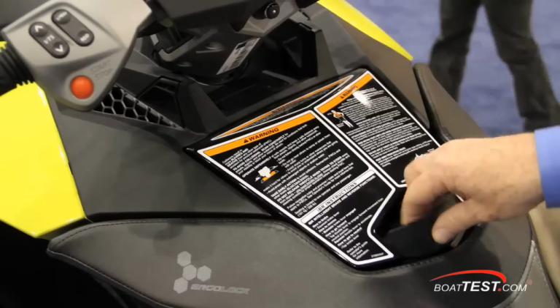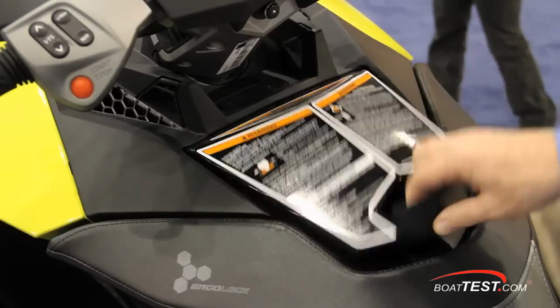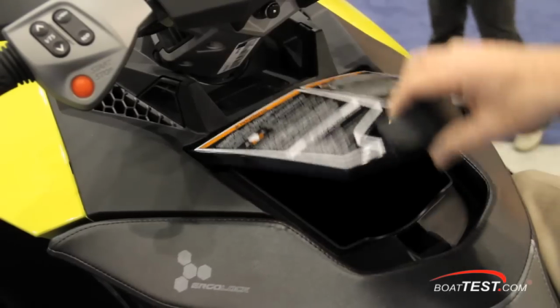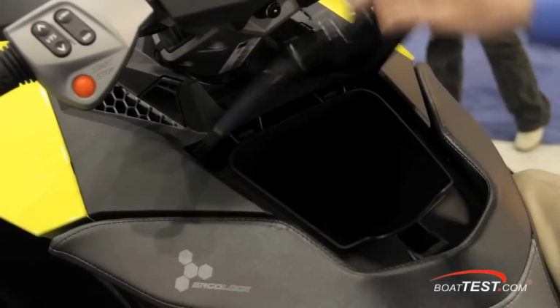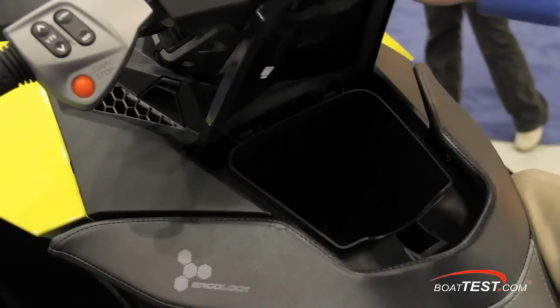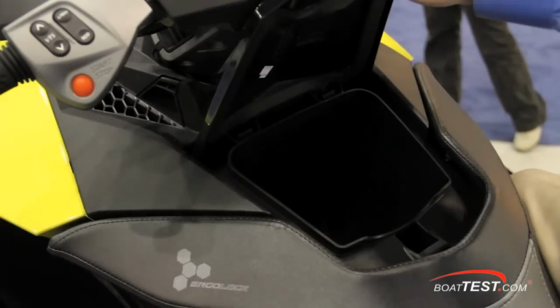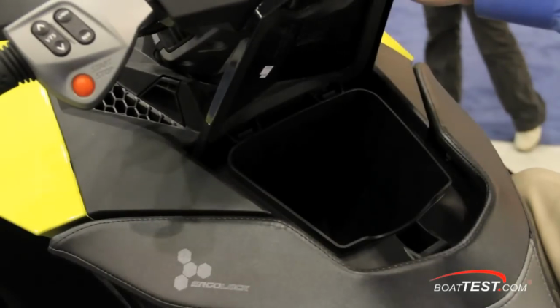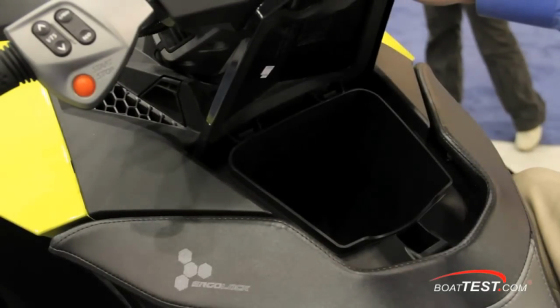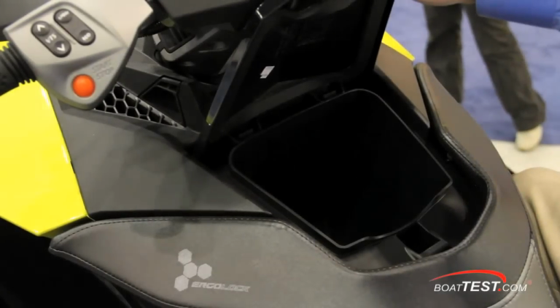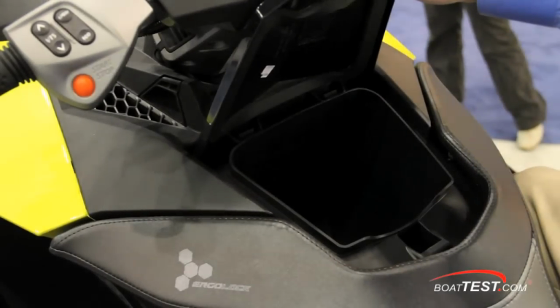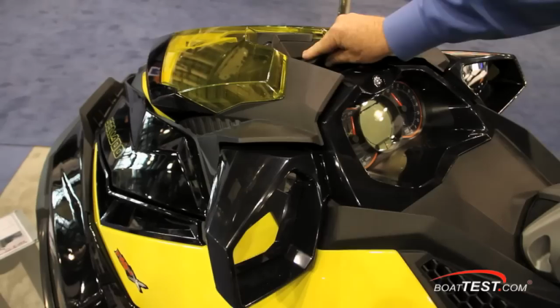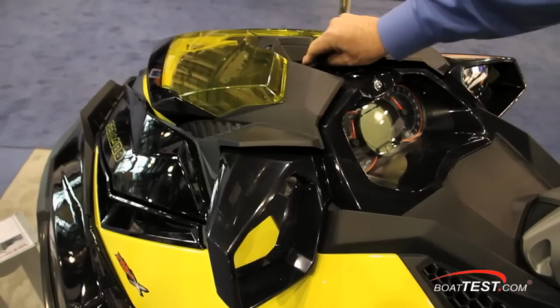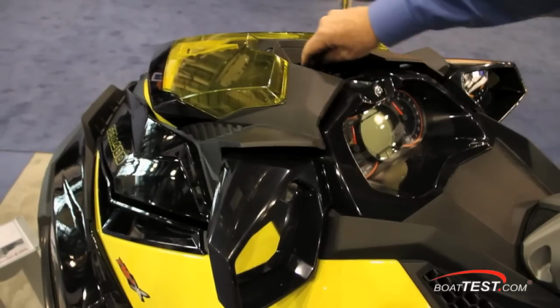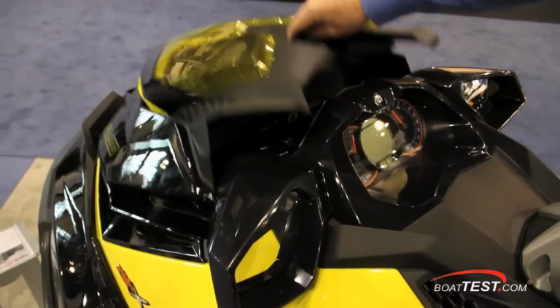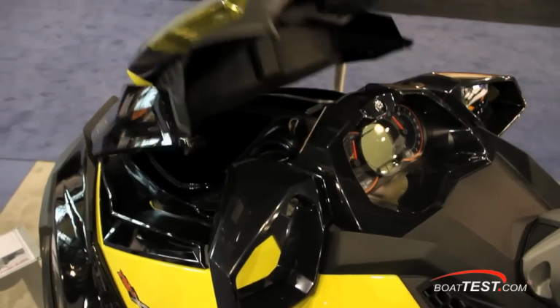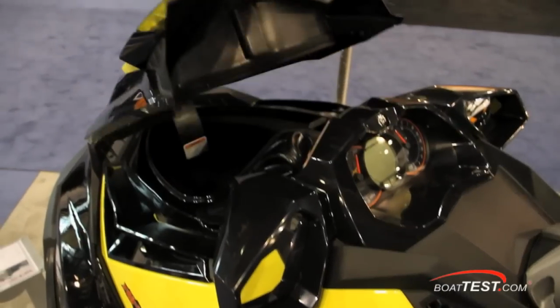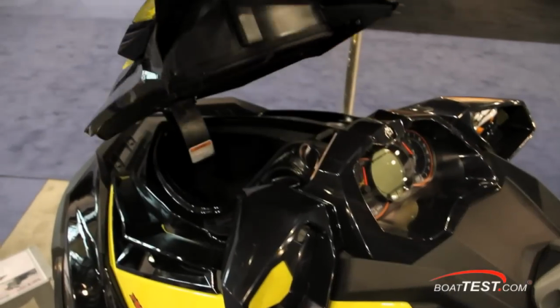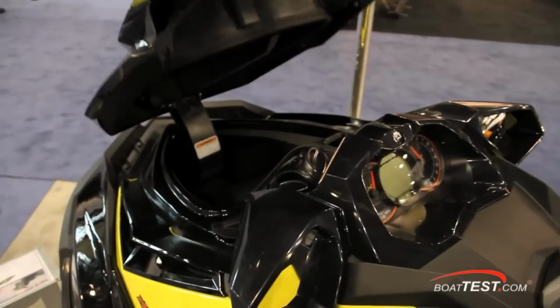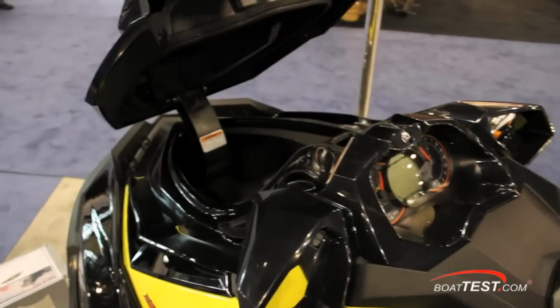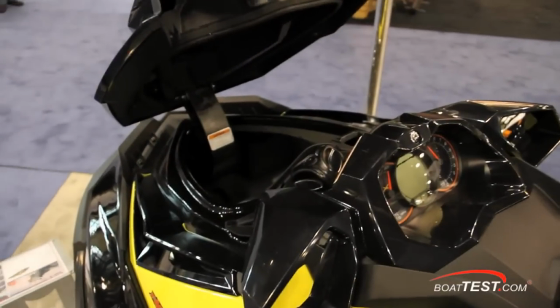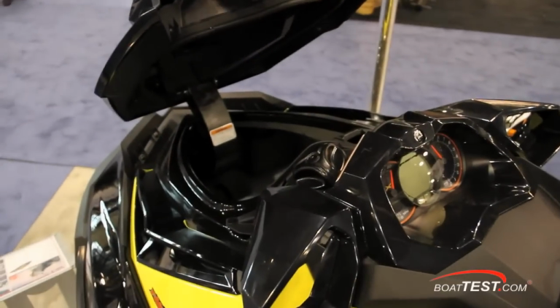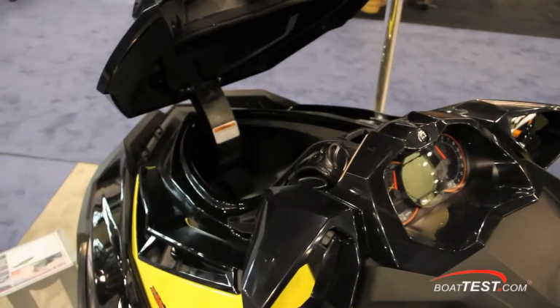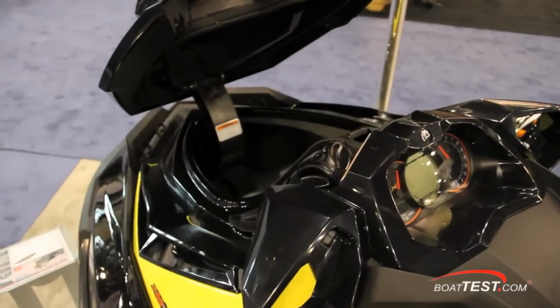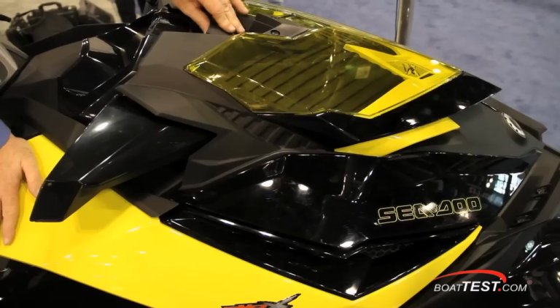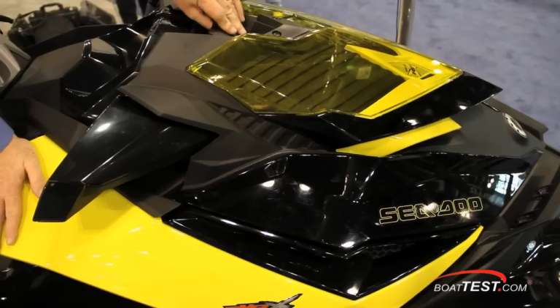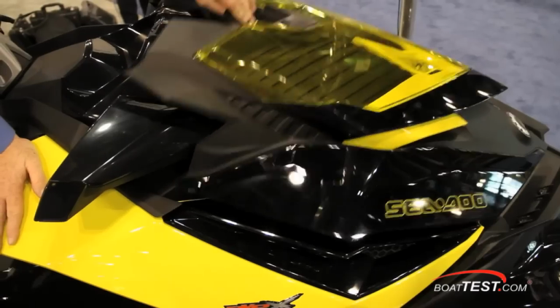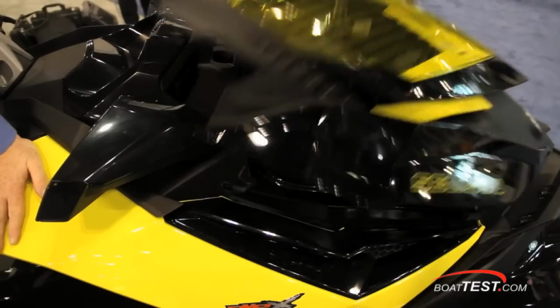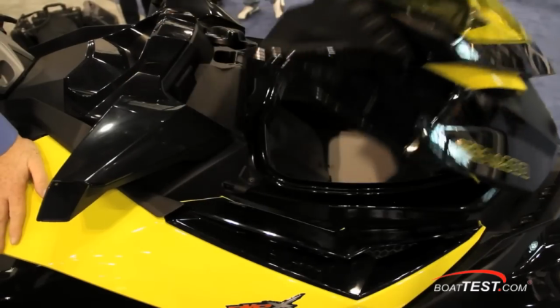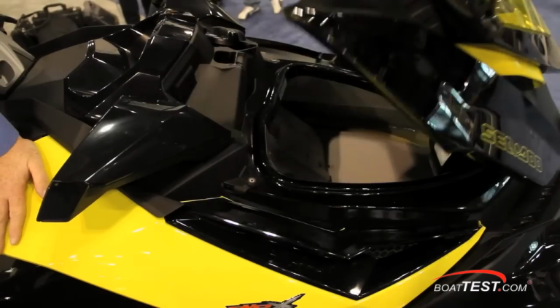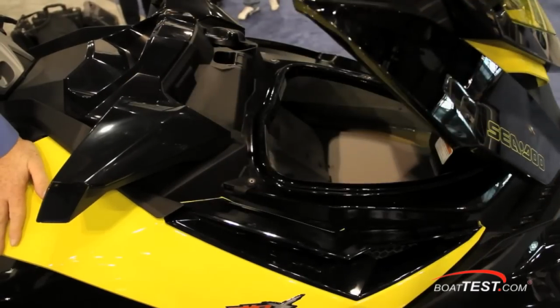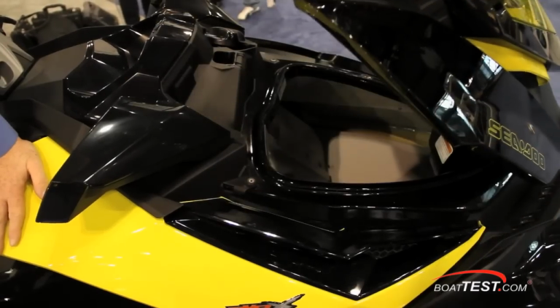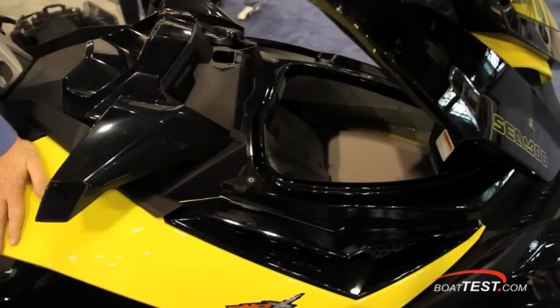The RXP X260 has 30.8 gallons of storage, and notice how the compartments can be opened with one hand.